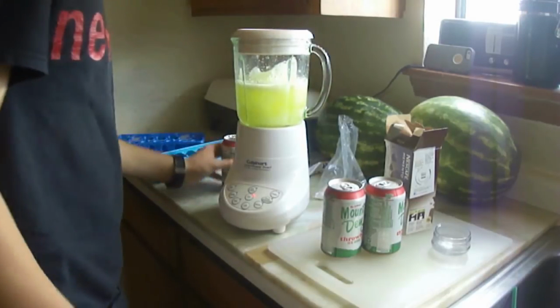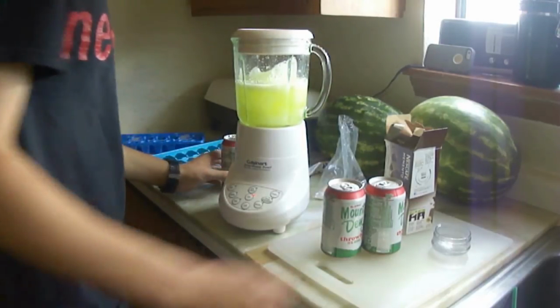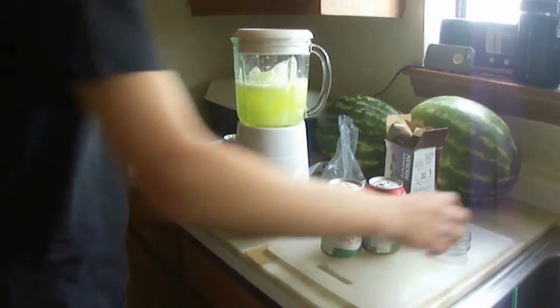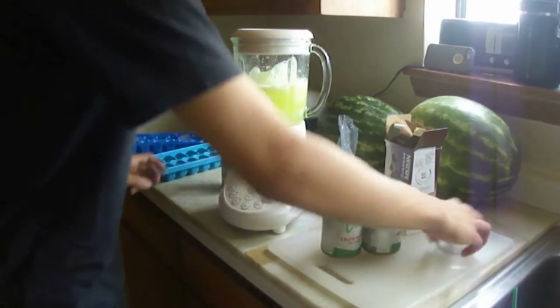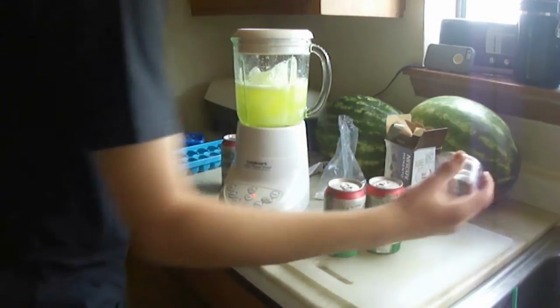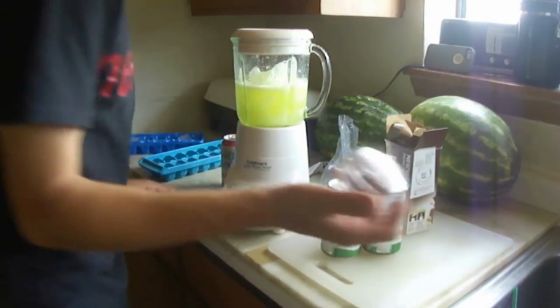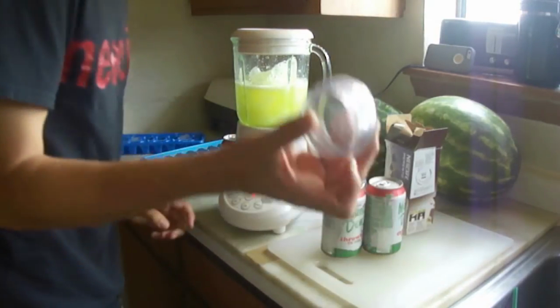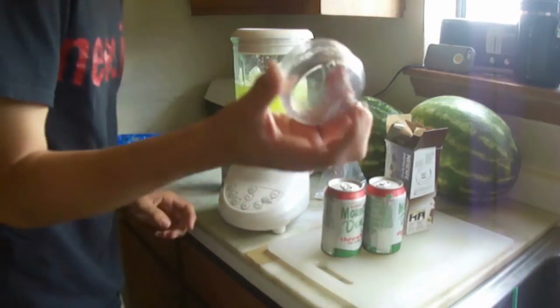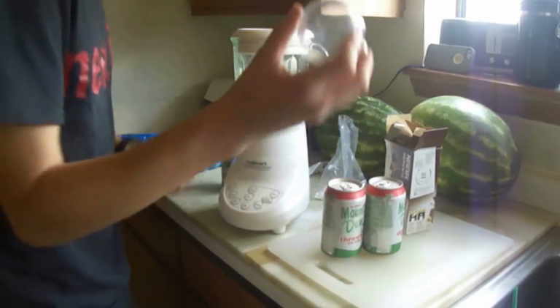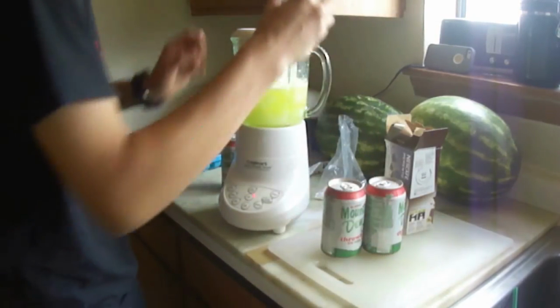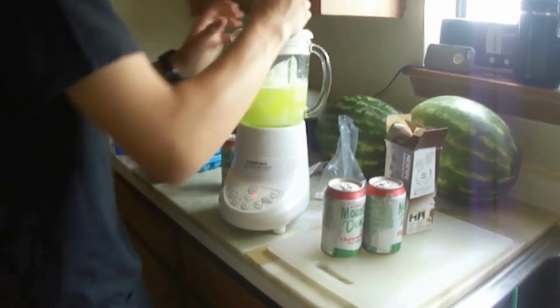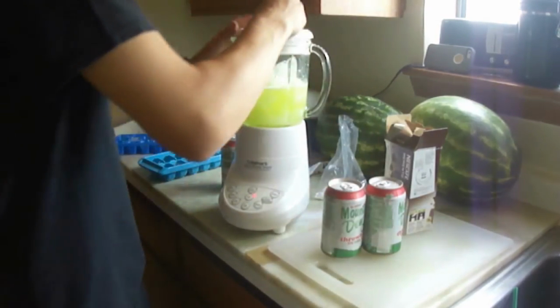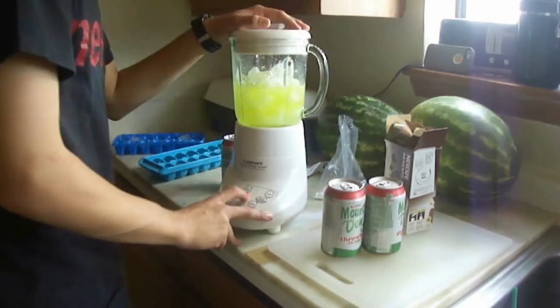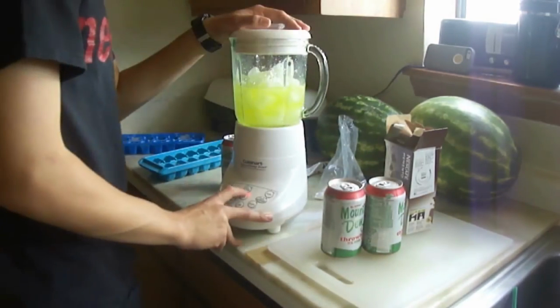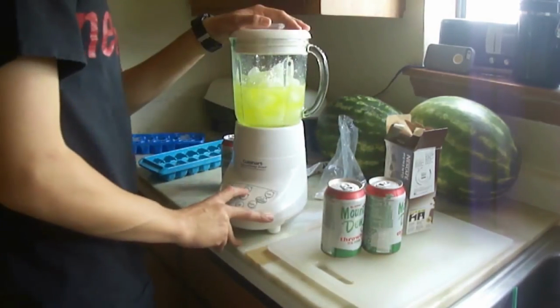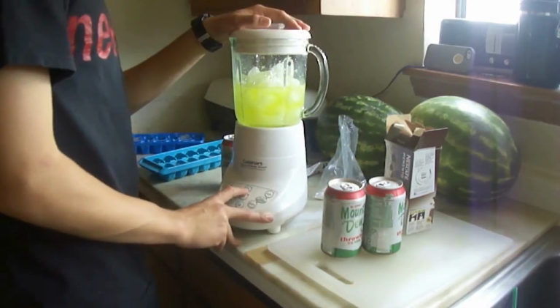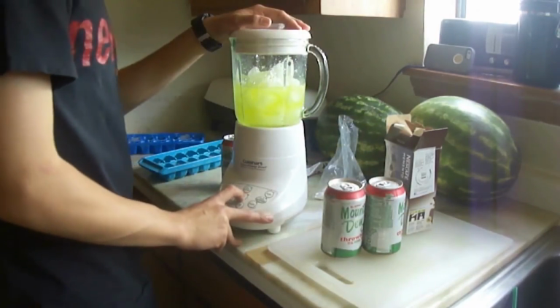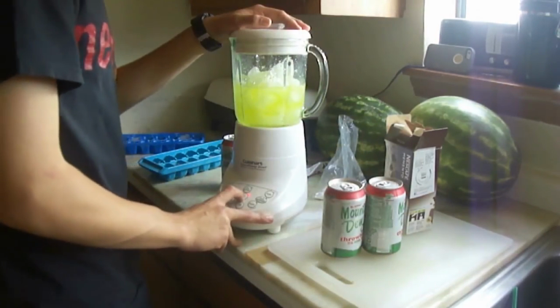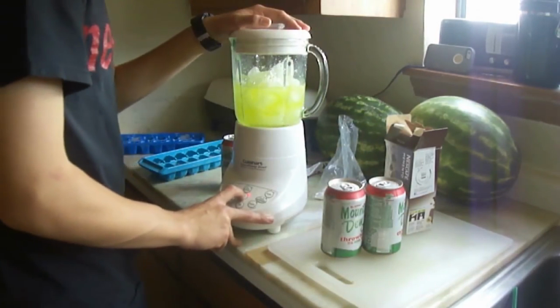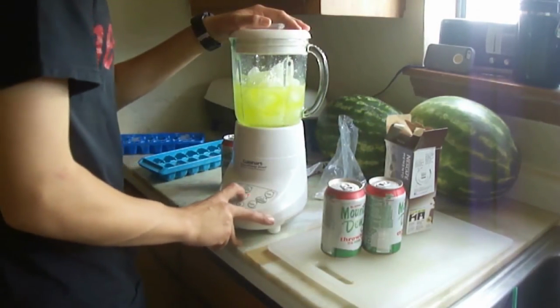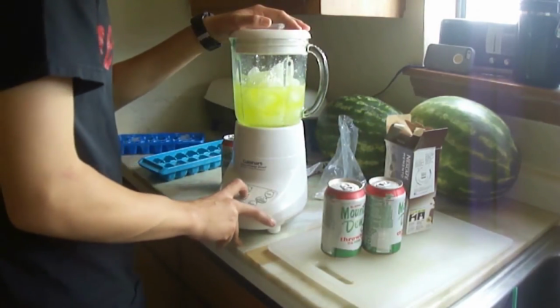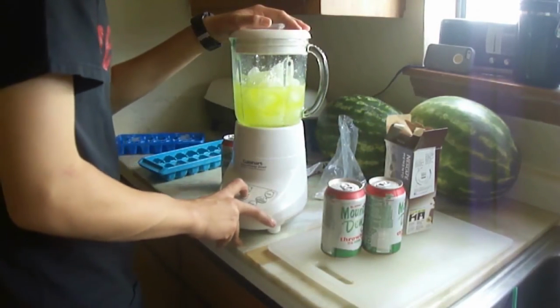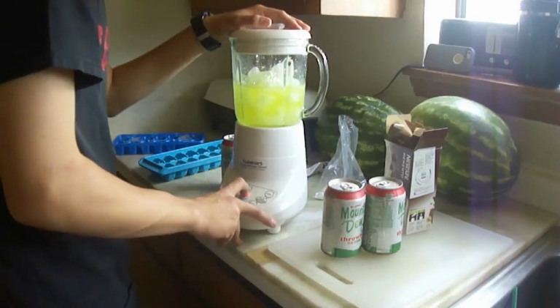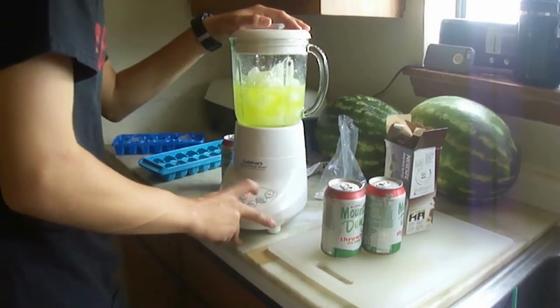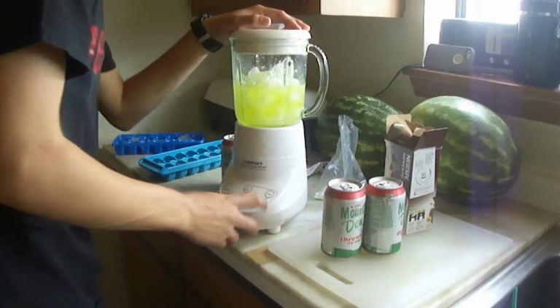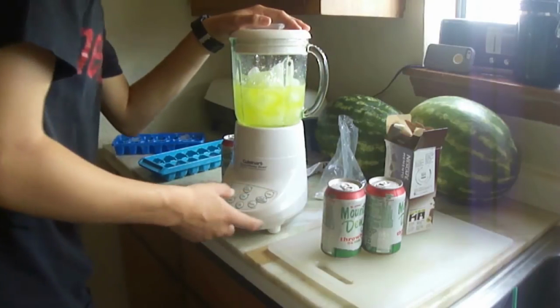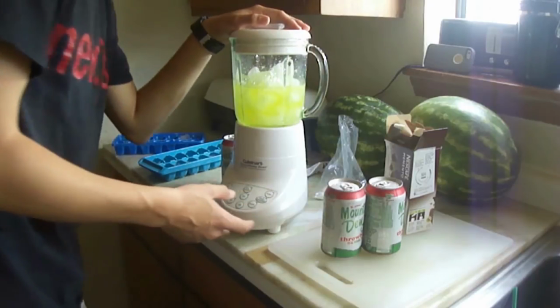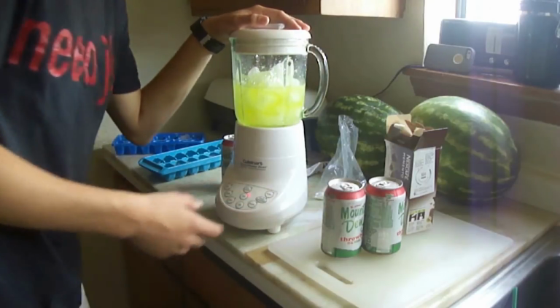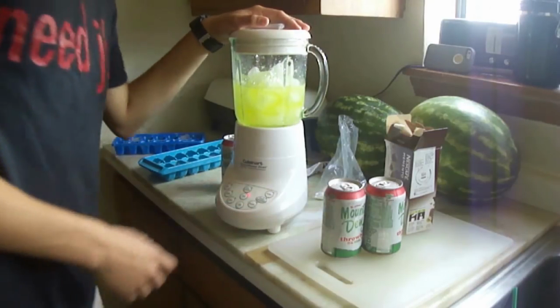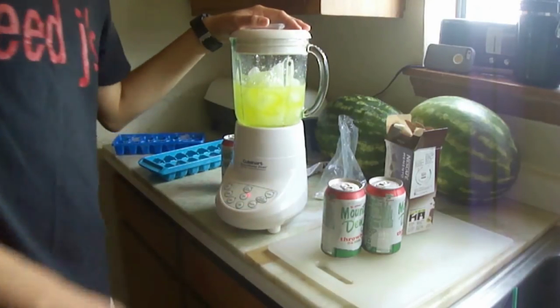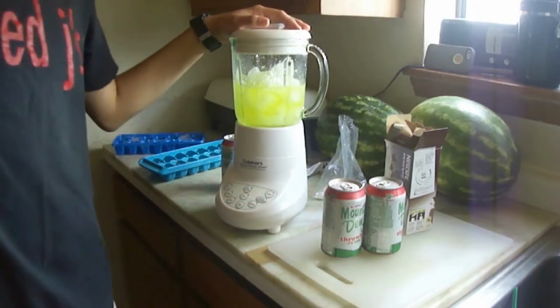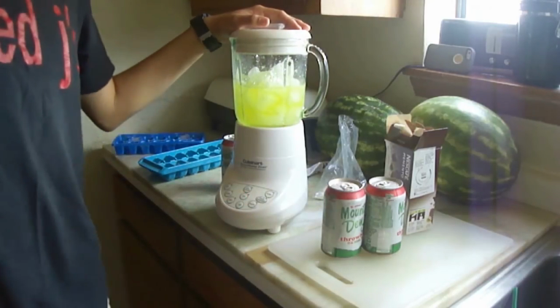And now put the lid back on, or this little thing. I'll get back to you once the ice crush feature has finished doing its job.